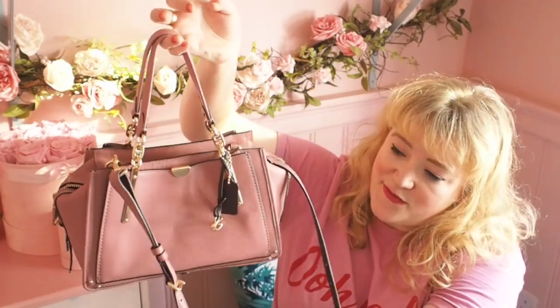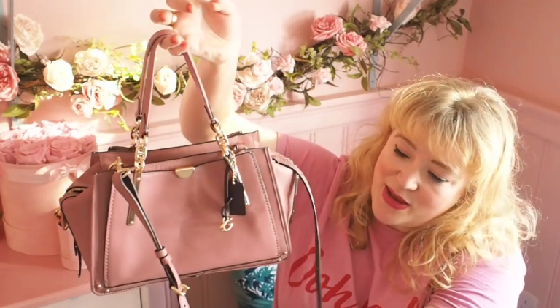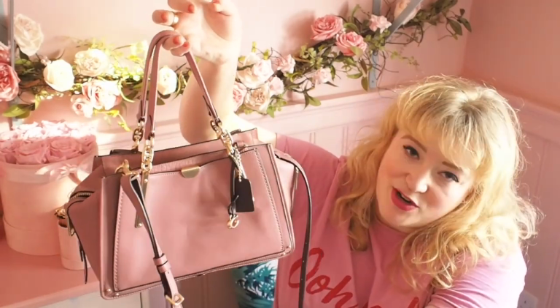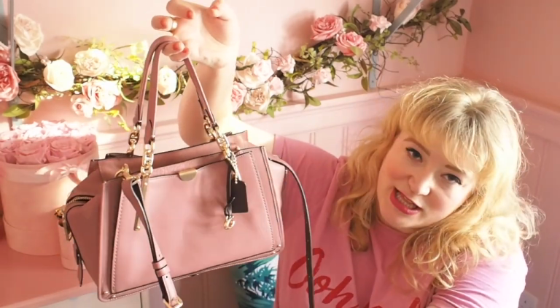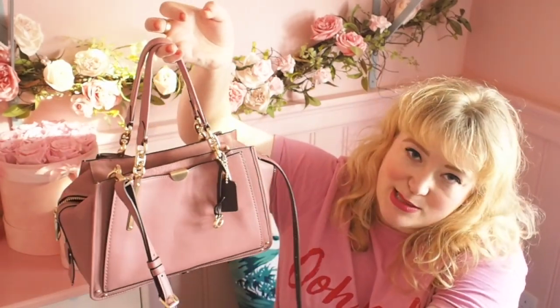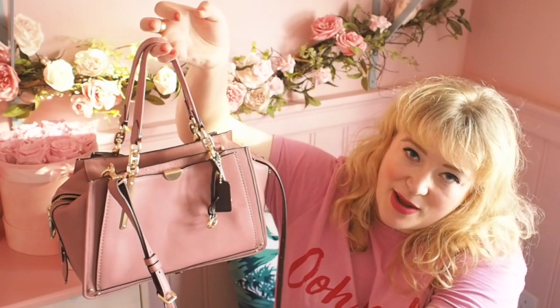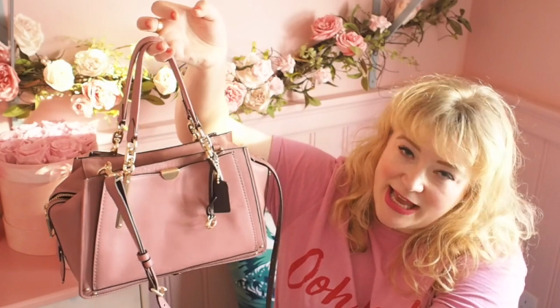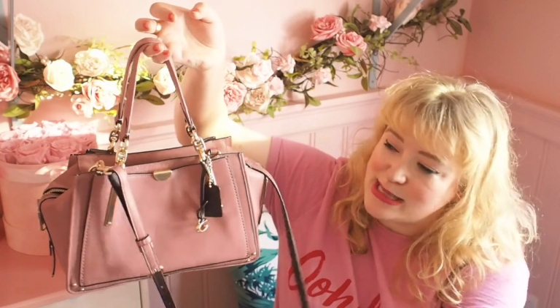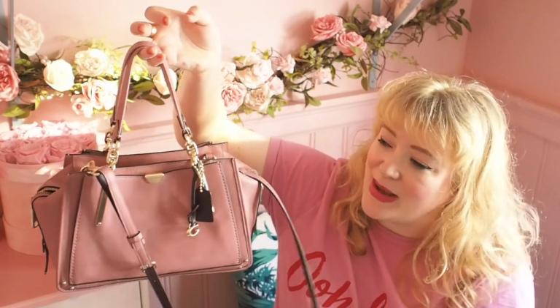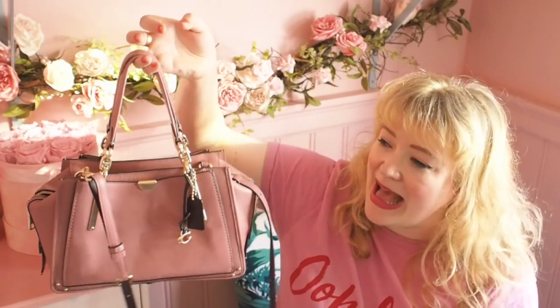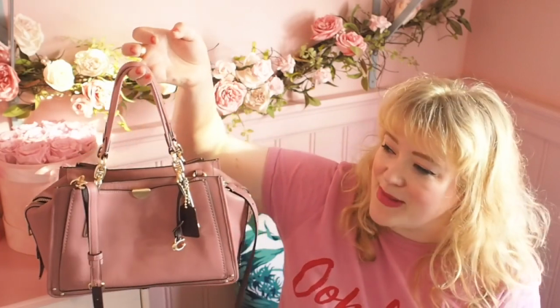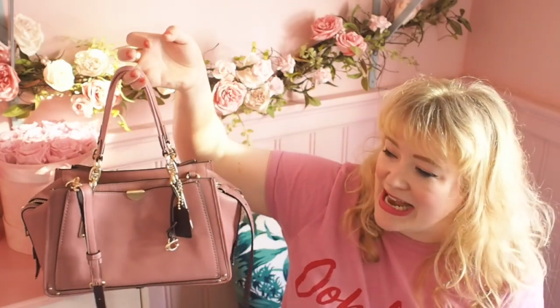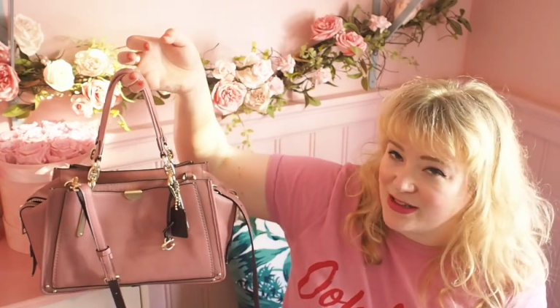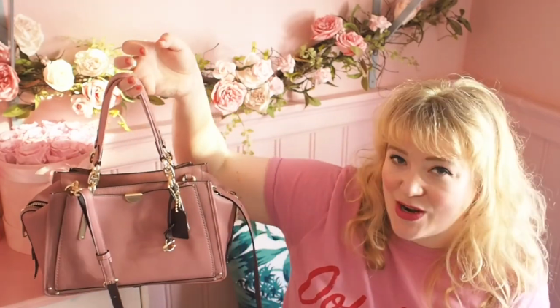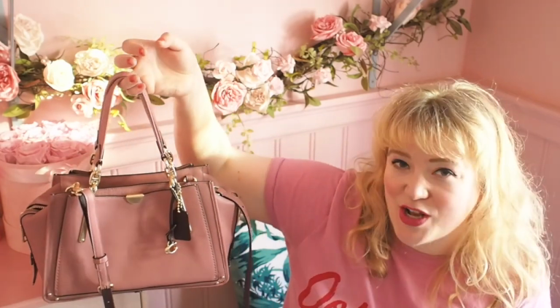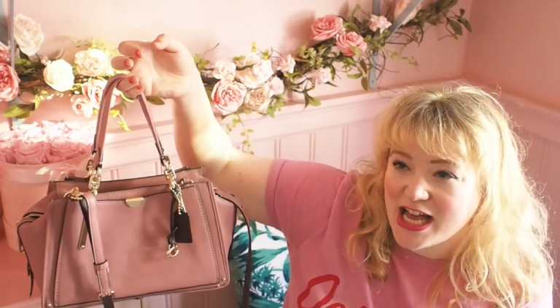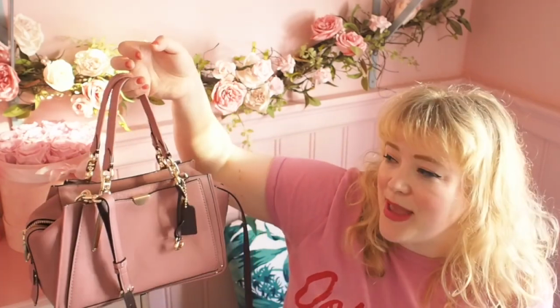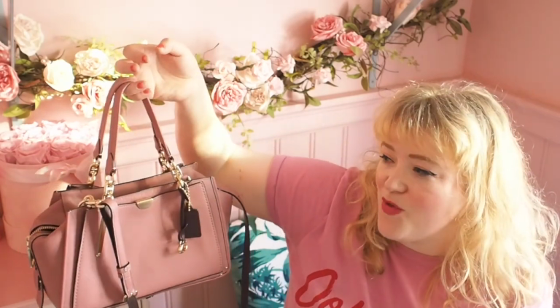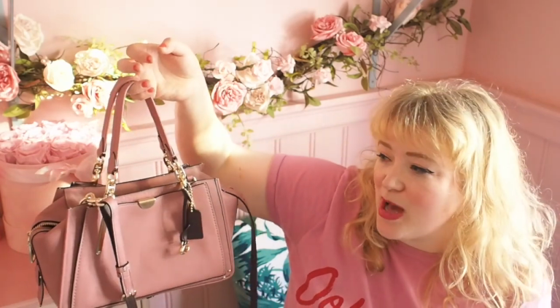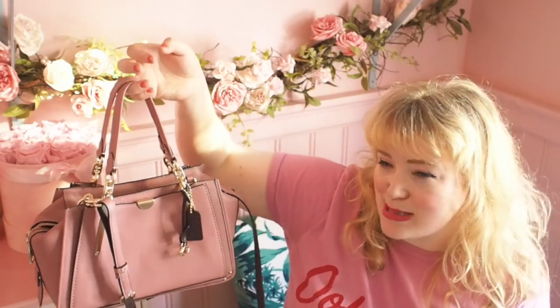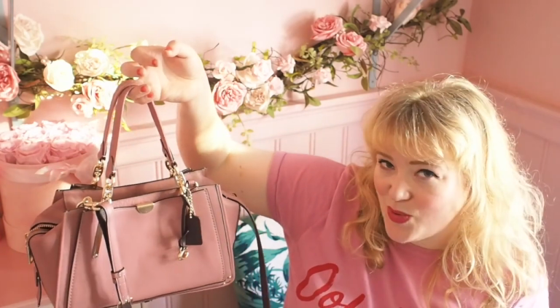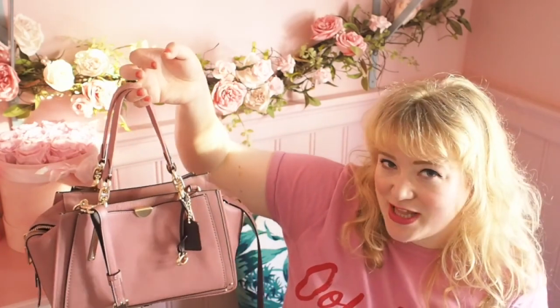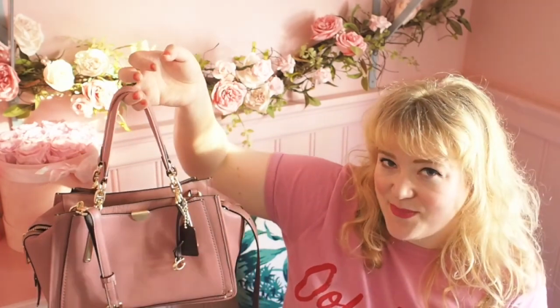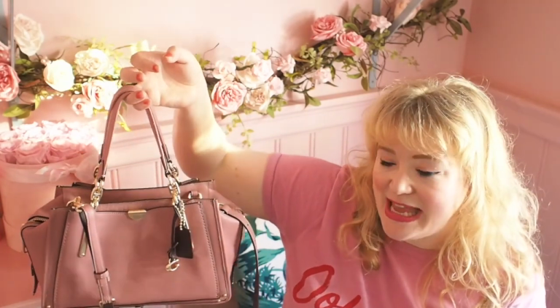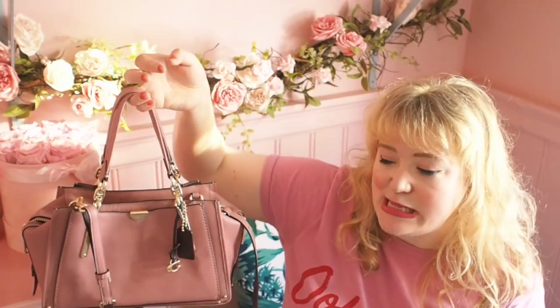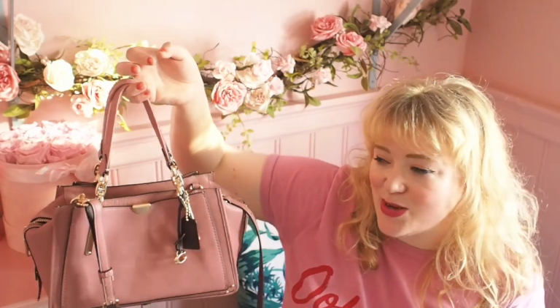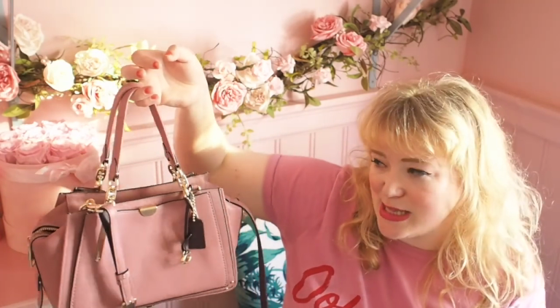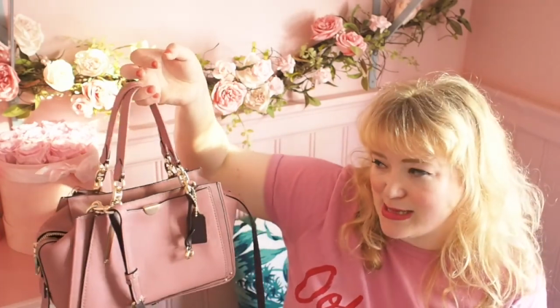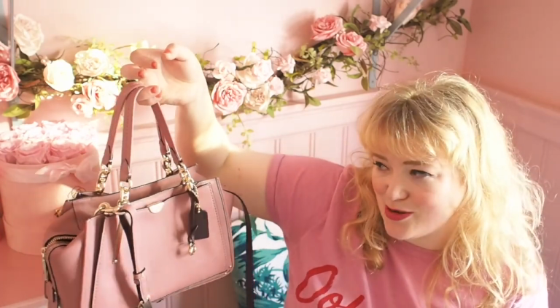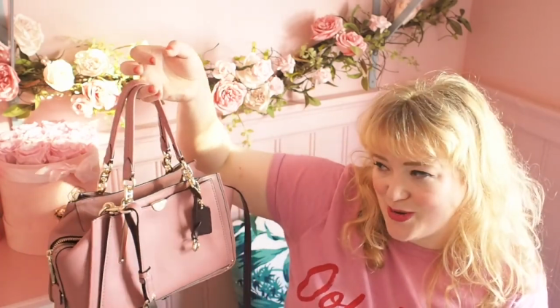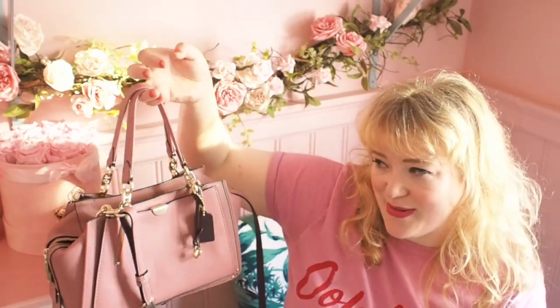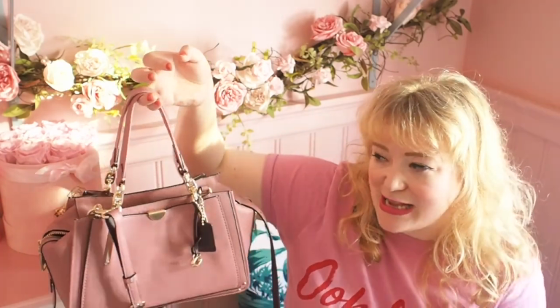If you have a look at the strap here, I can make it a little bit longer, but if you are smaller than me it still works as a crossbody bag.